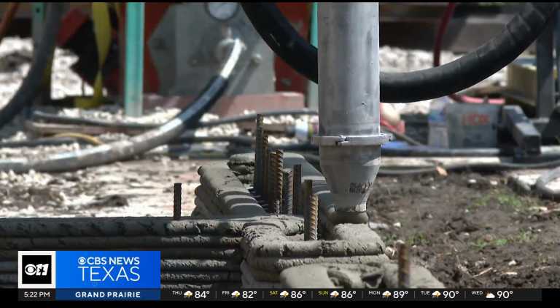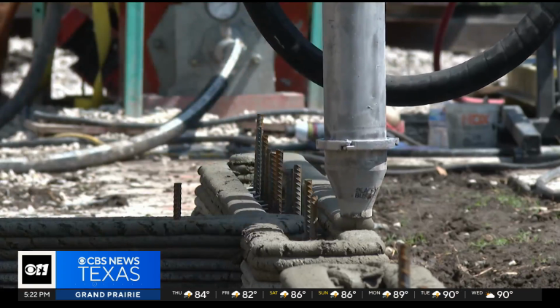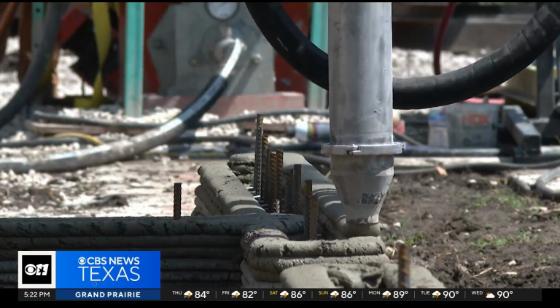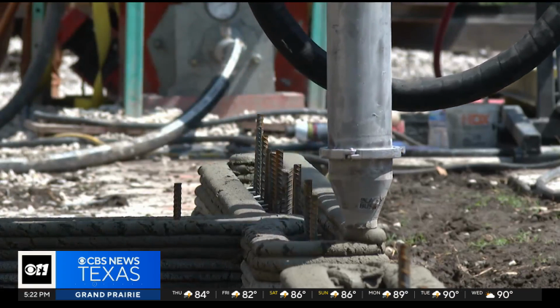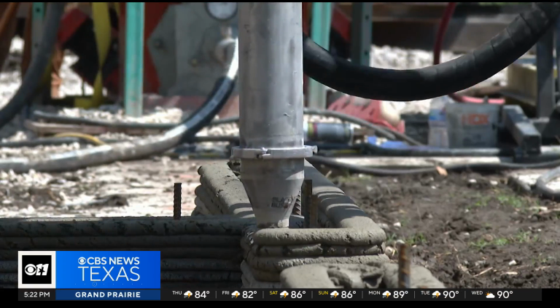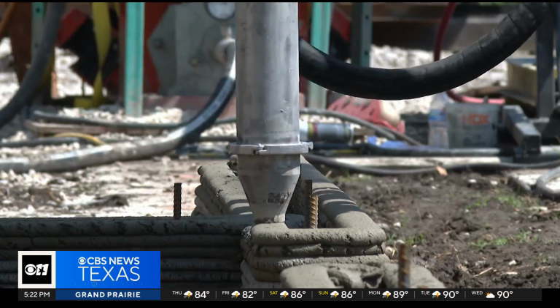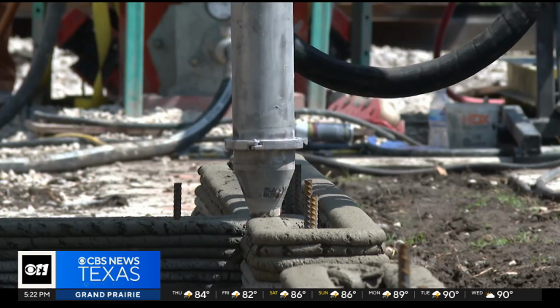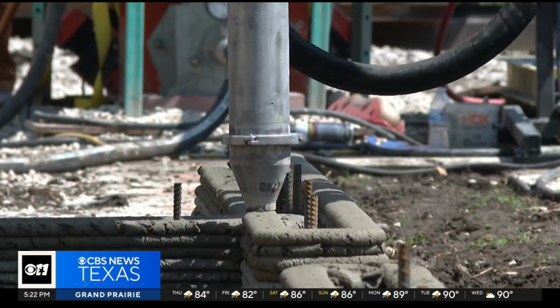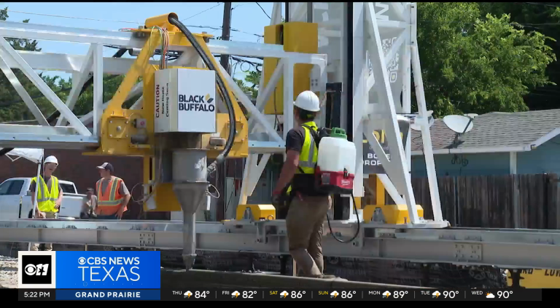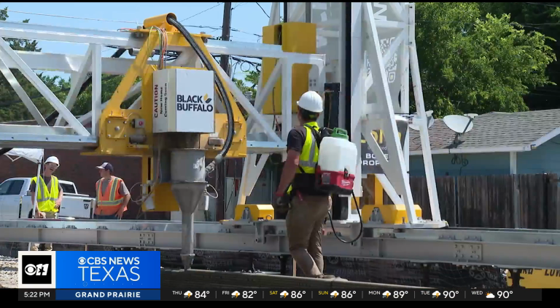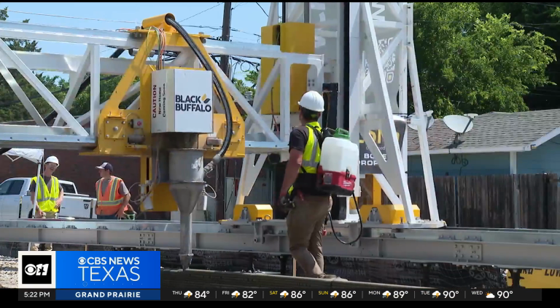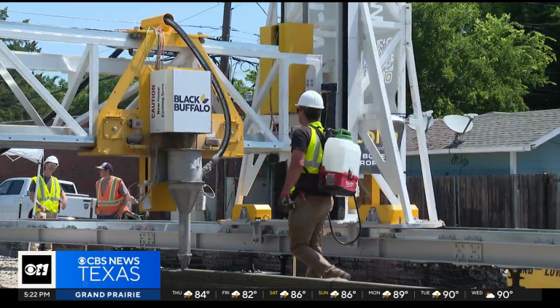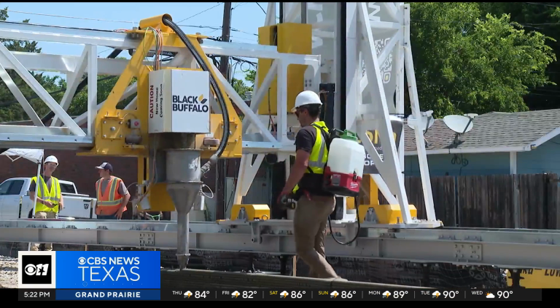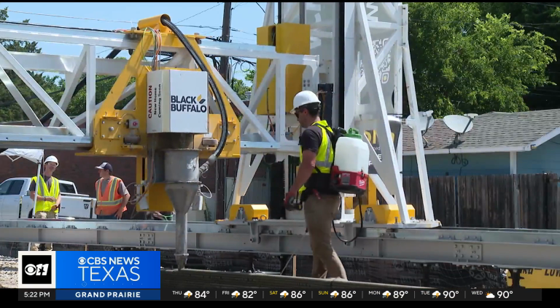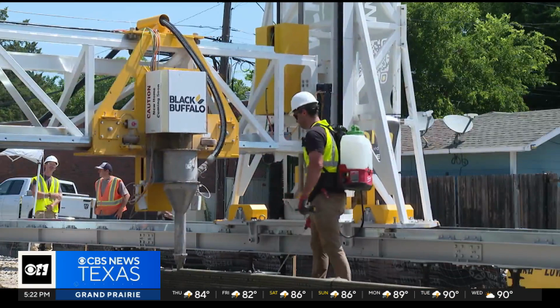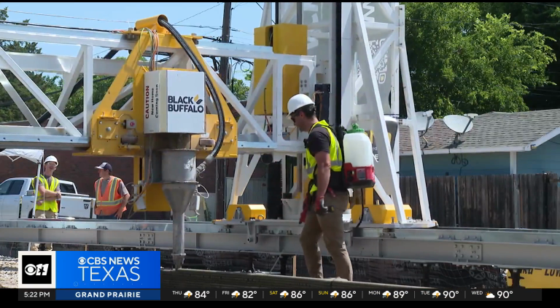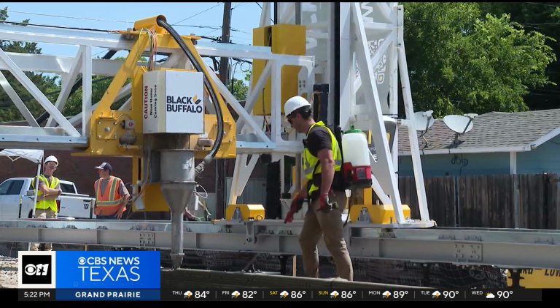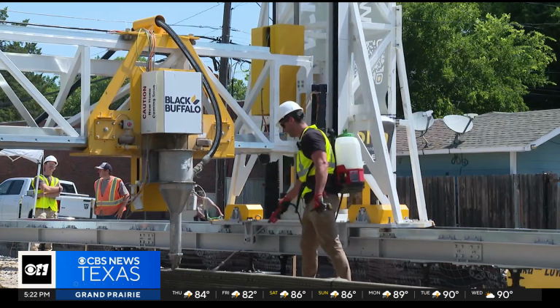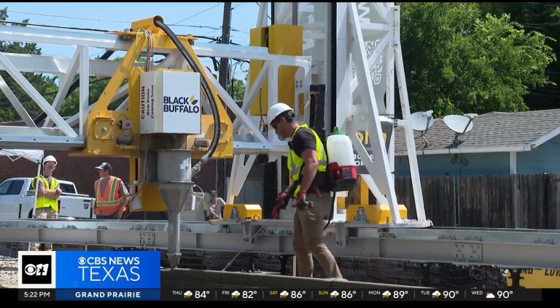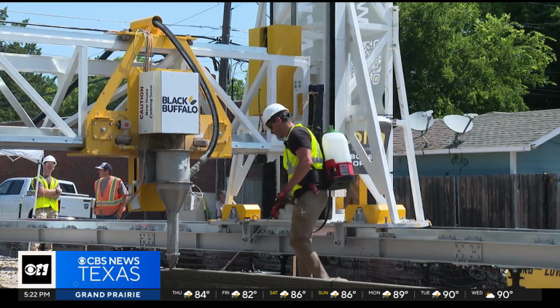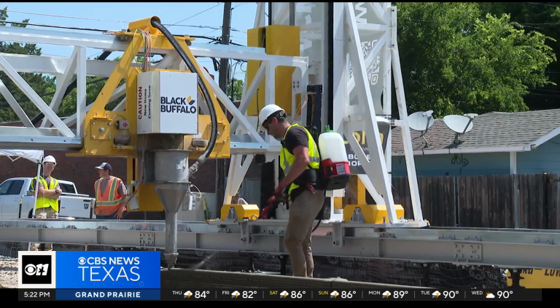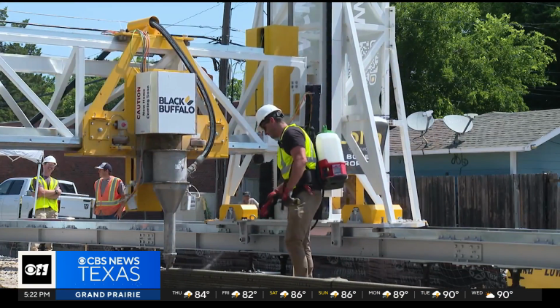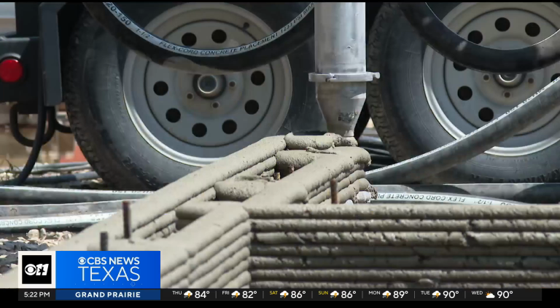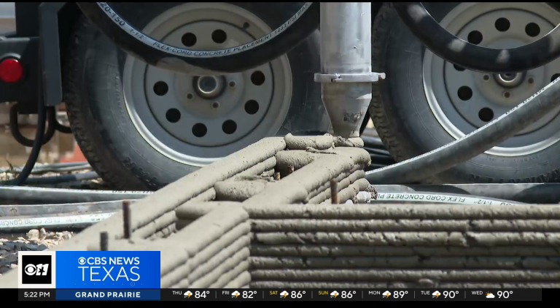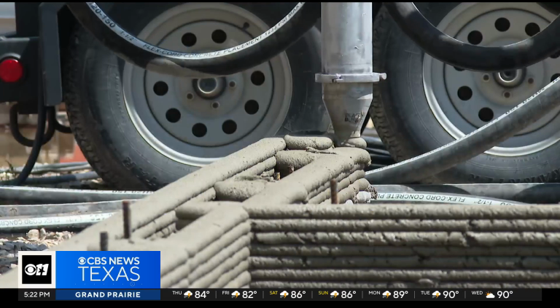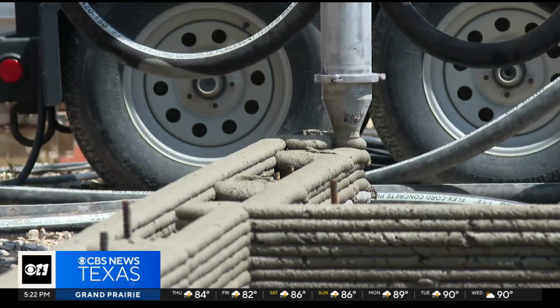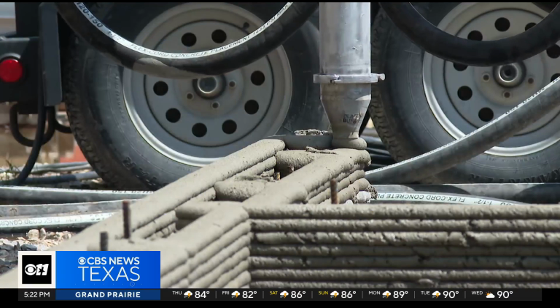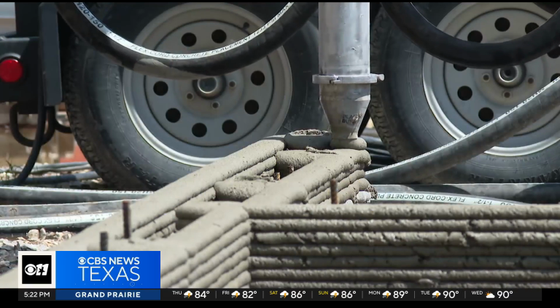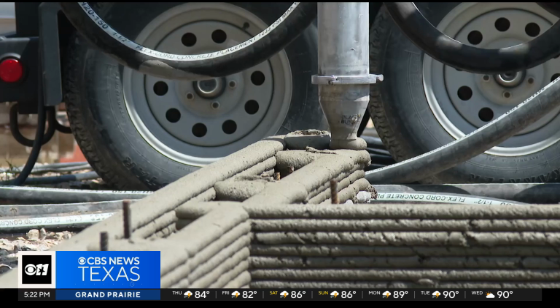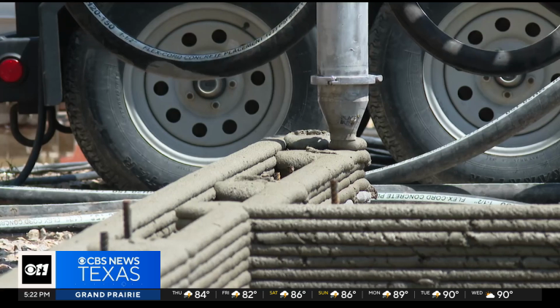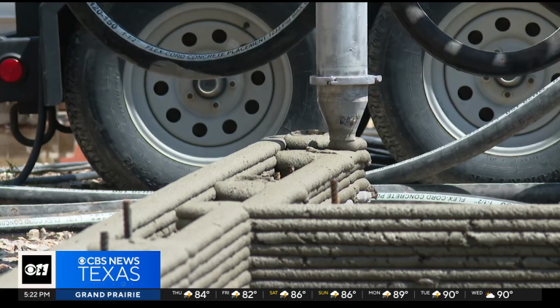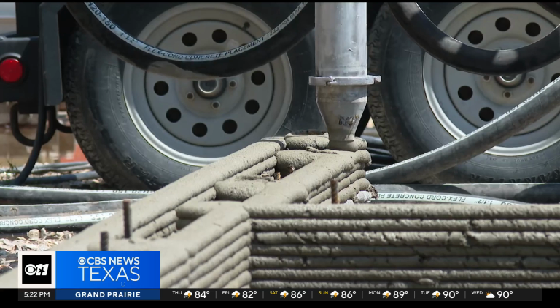The entire home should be done within a few weeks as opposed to a few months. The hope is that 3D printing will revolutionize the housing market and make owning a home more affordable for North Texans.